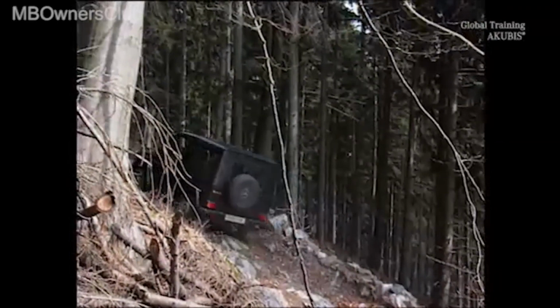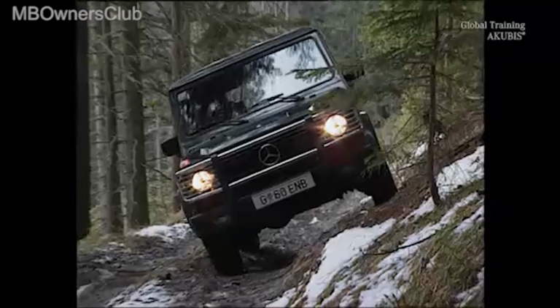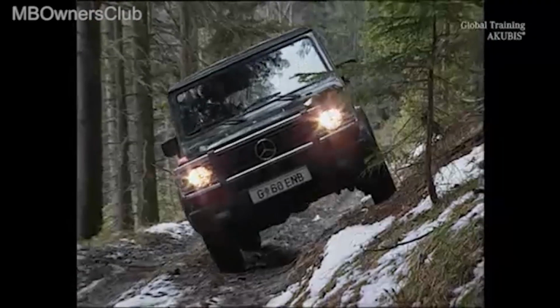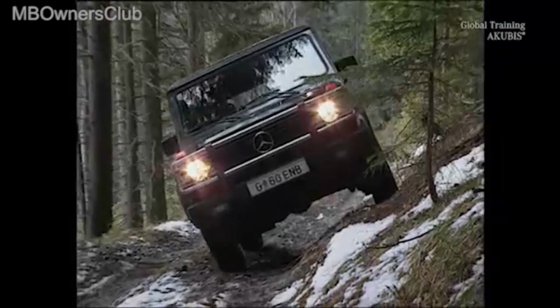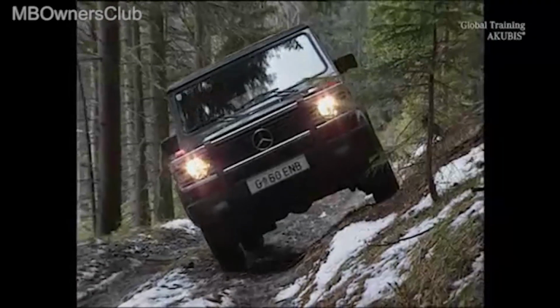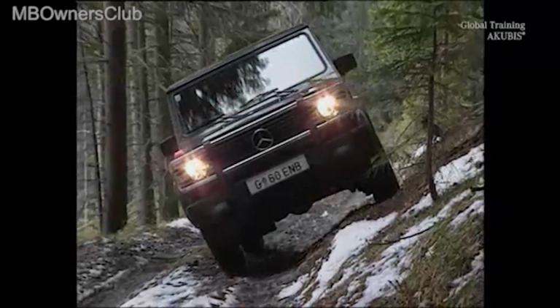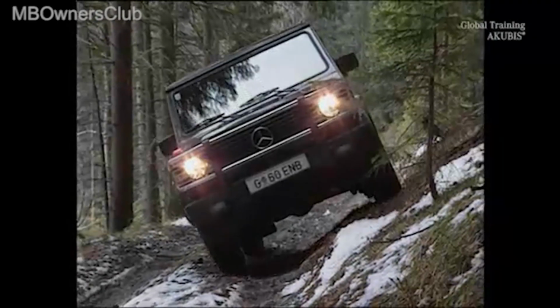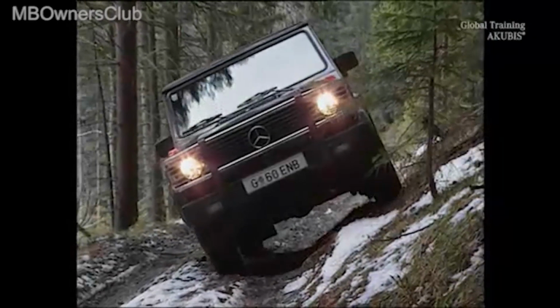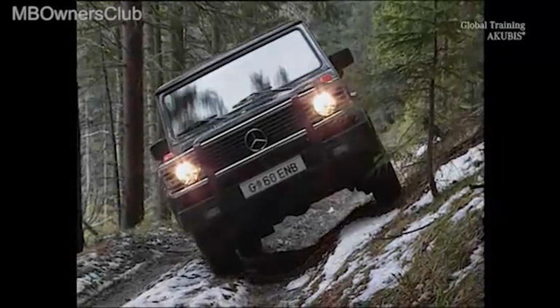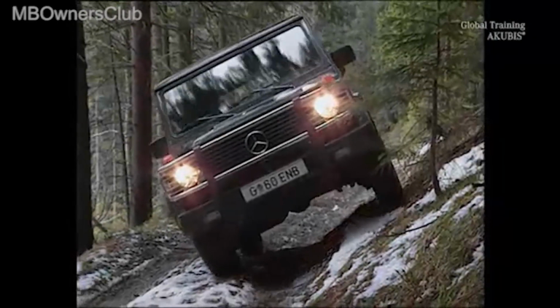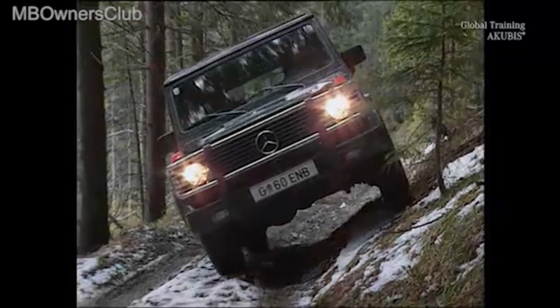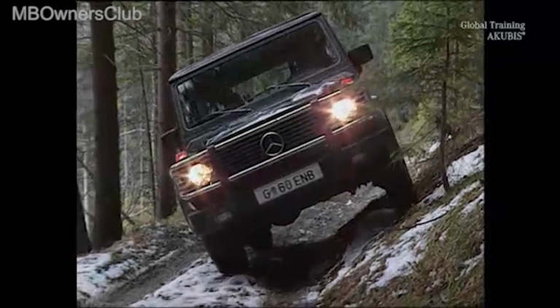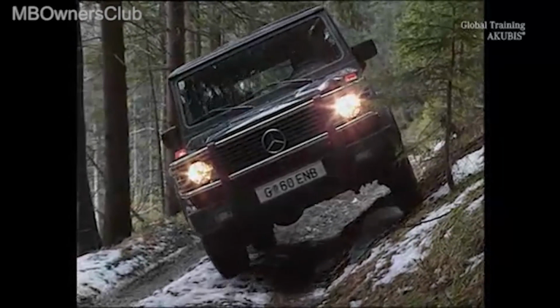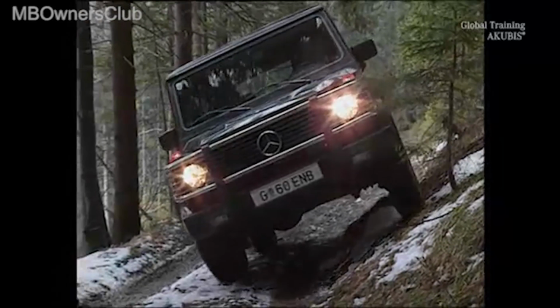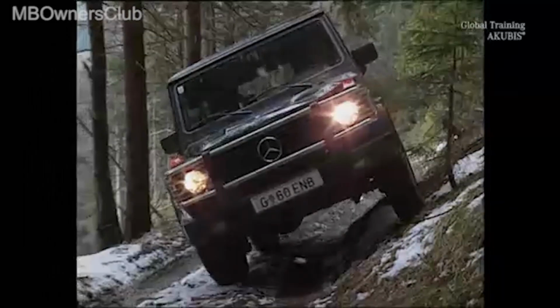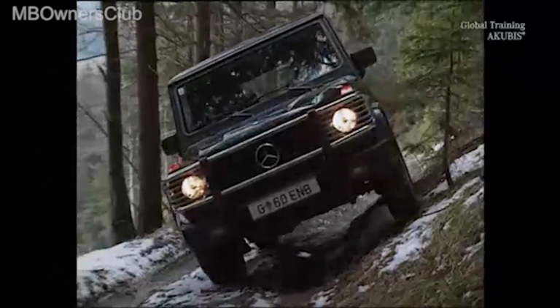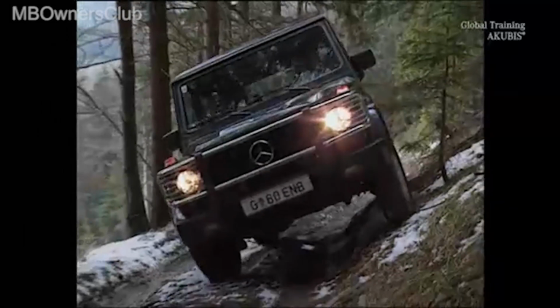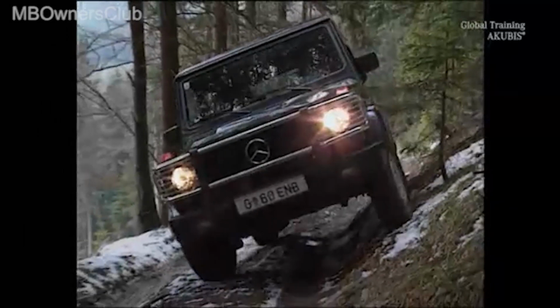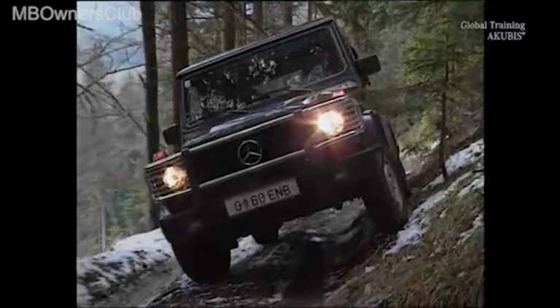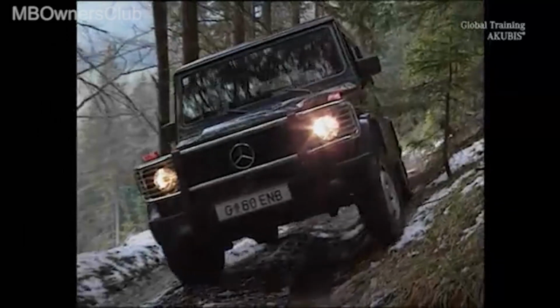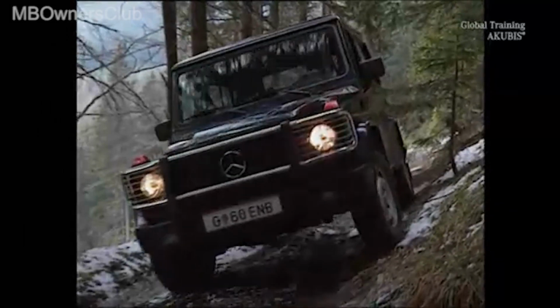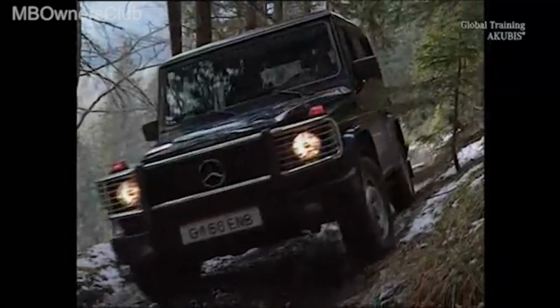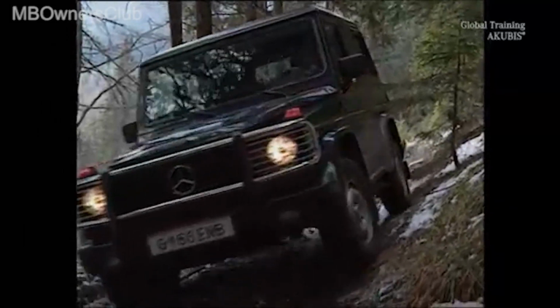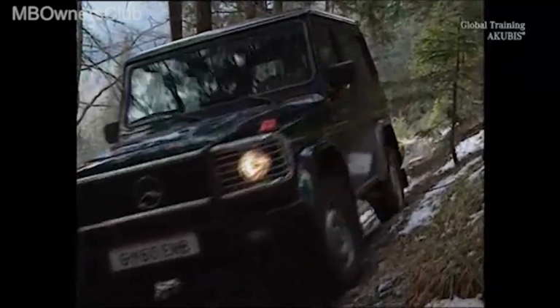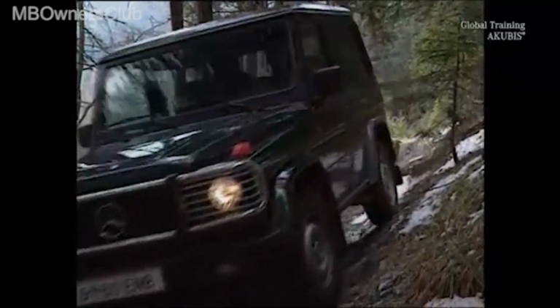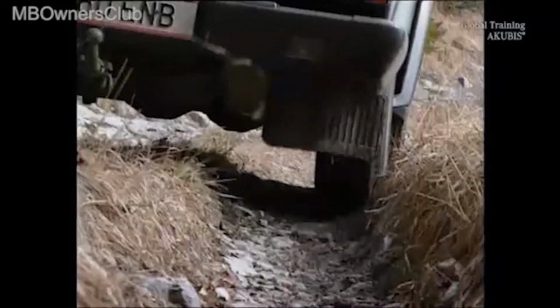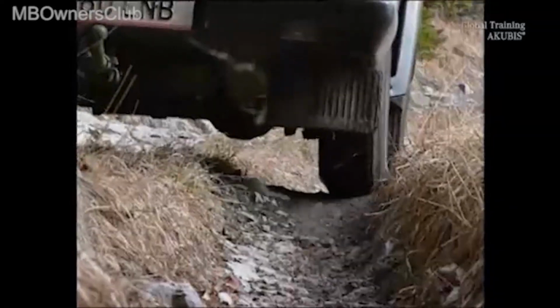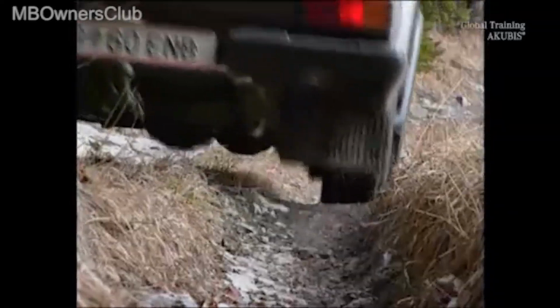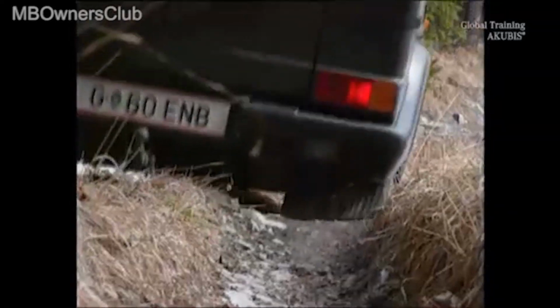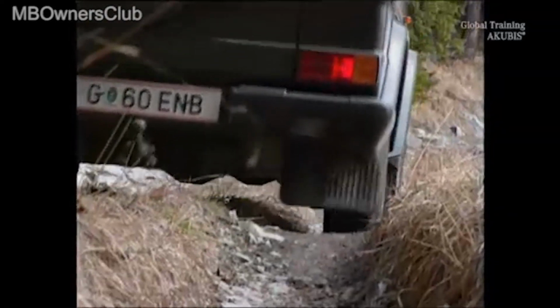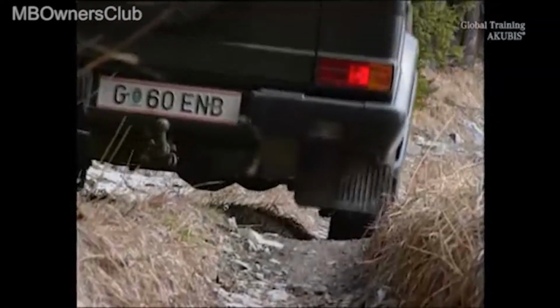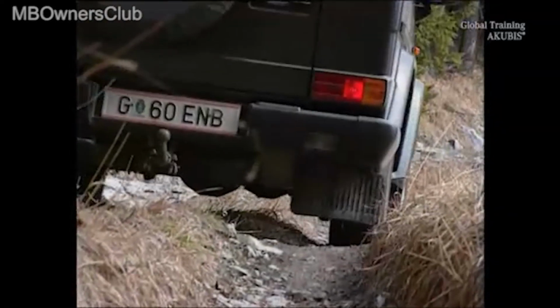Drive is always guaranteed, whether on flat or hilly routes. The G-class comes through almost any situation on its own.